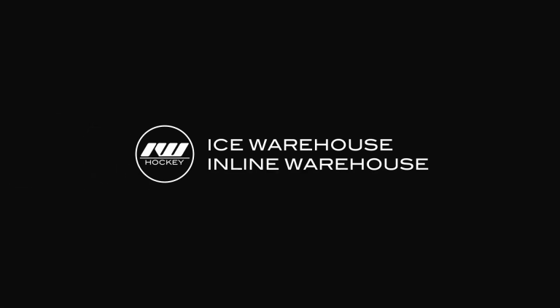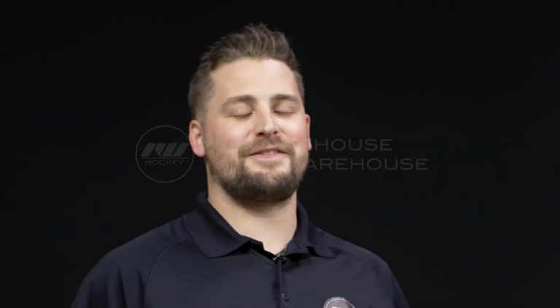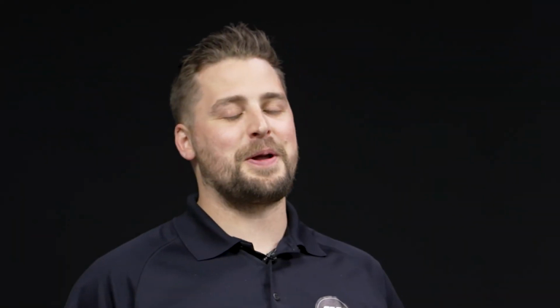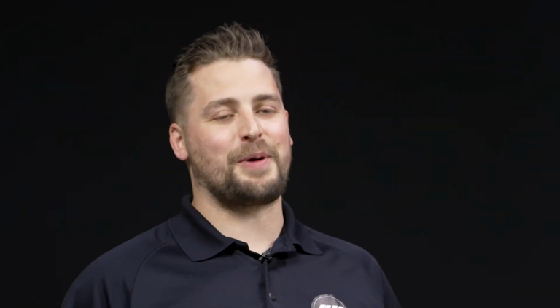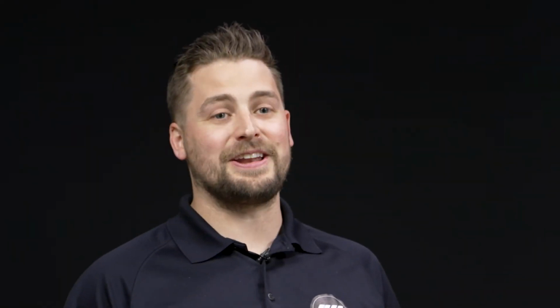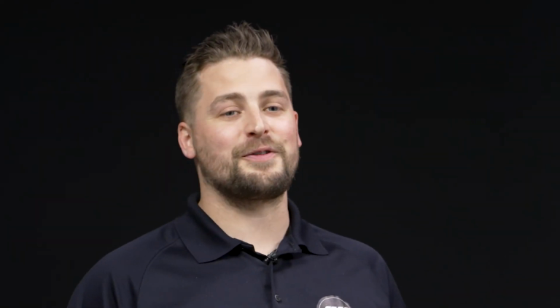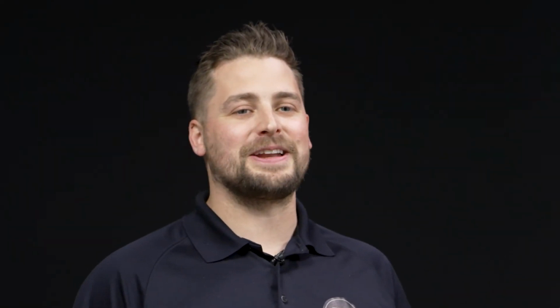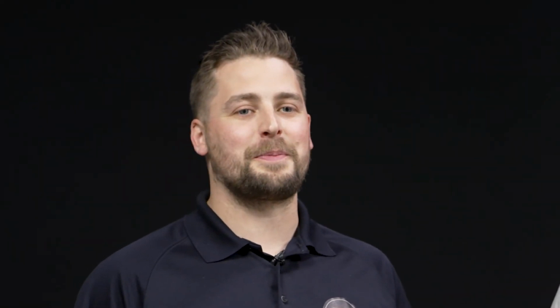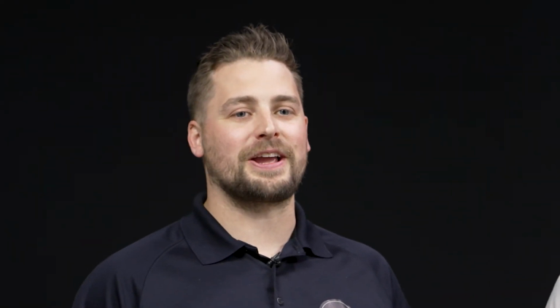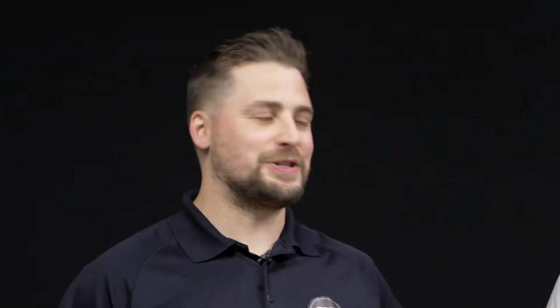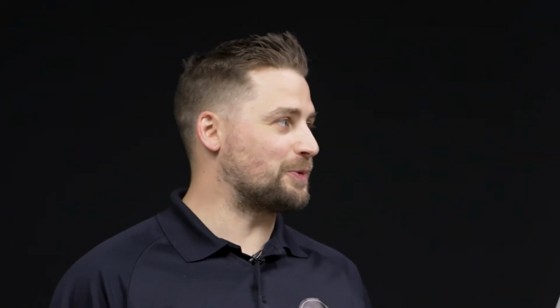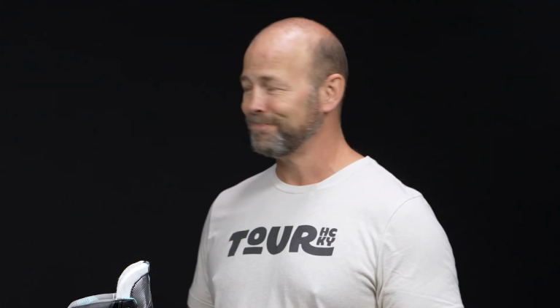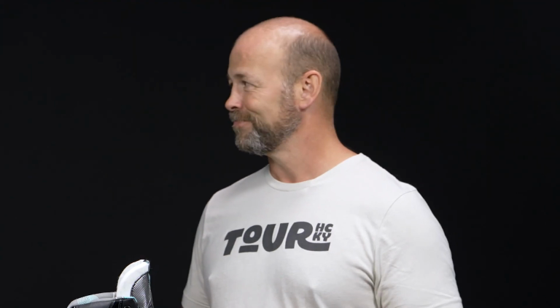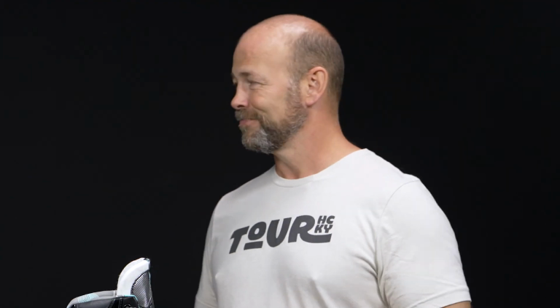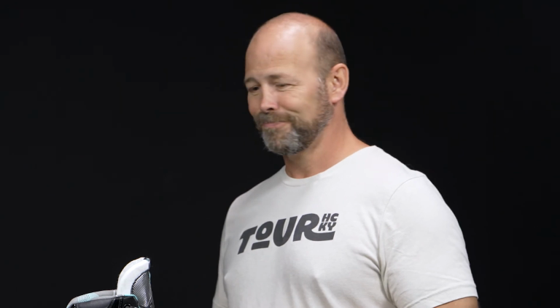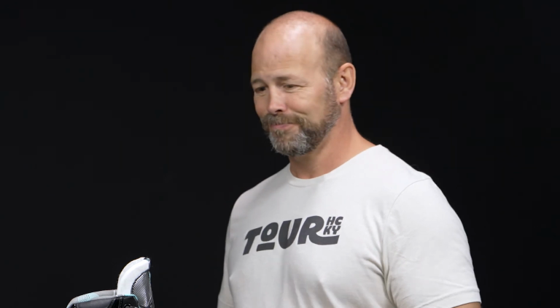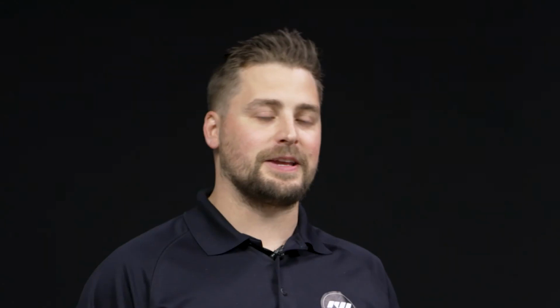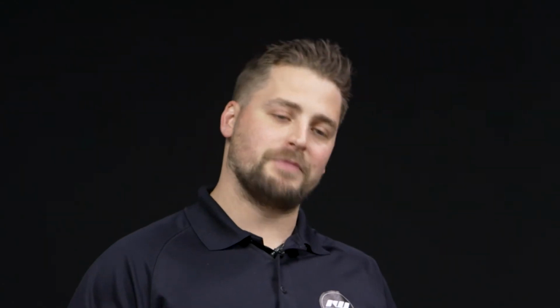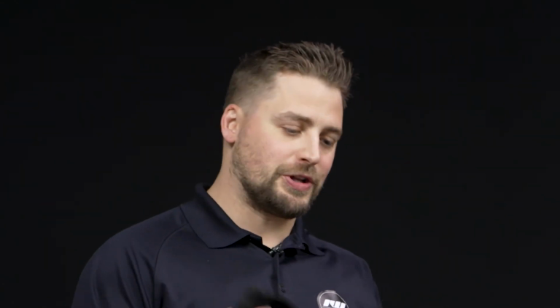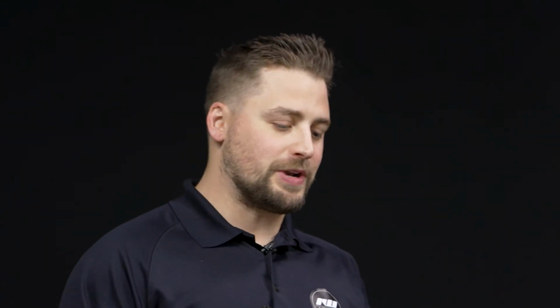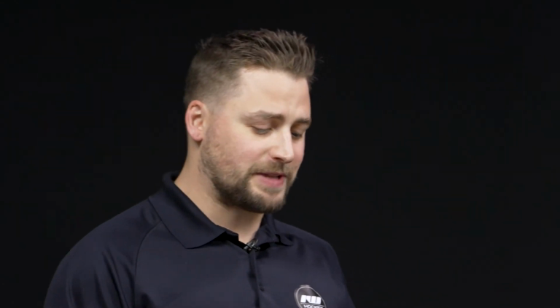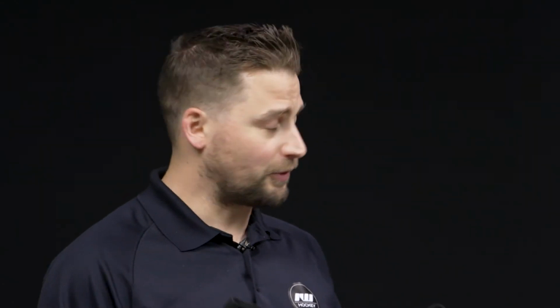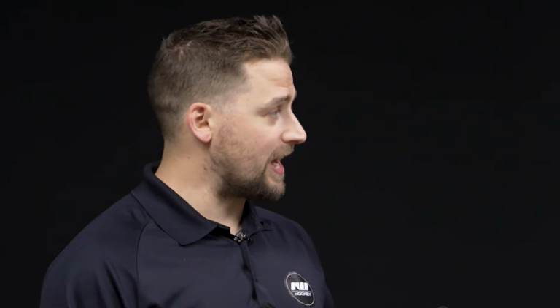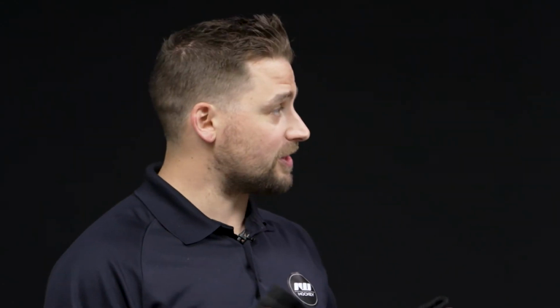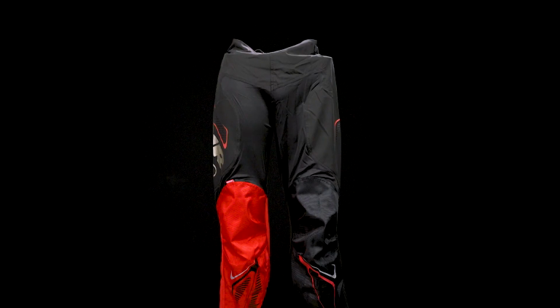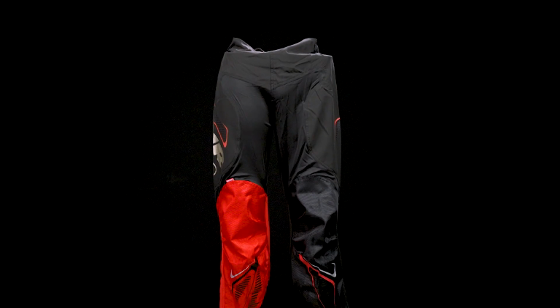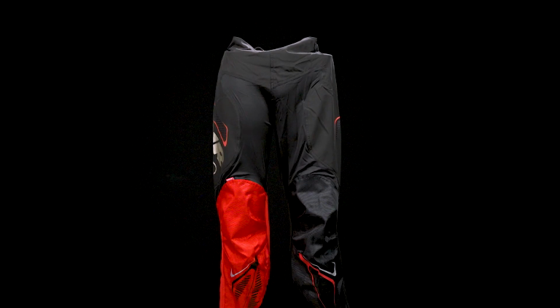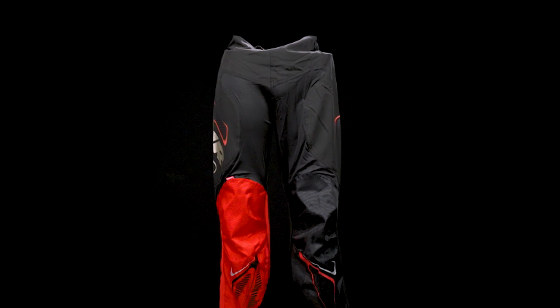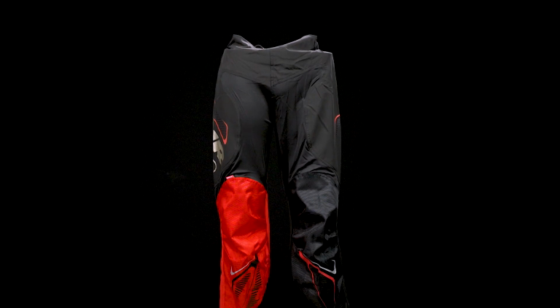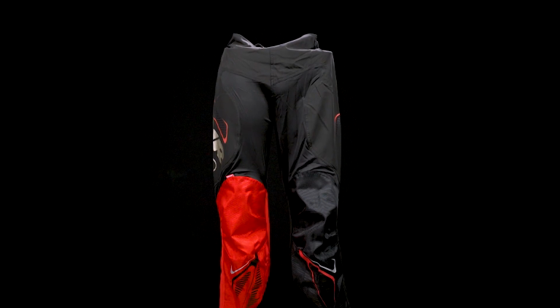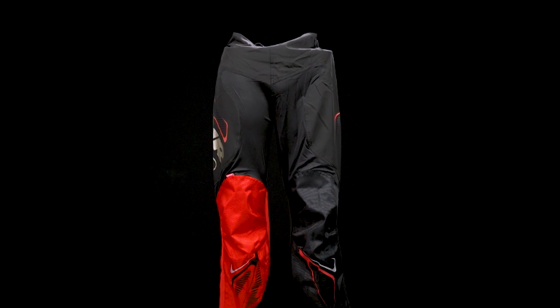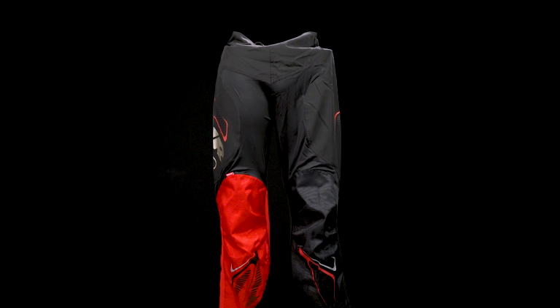Hey everyone, Brandon here from iDubHockey joined with Chad Siebel from Tour Hockey here to do an in-depth look at the Tour Code Roller Hockey Pants.